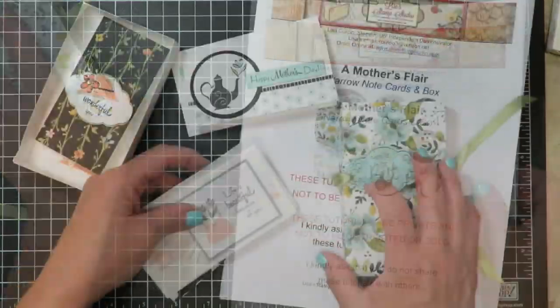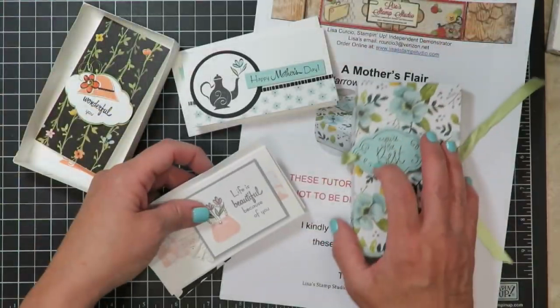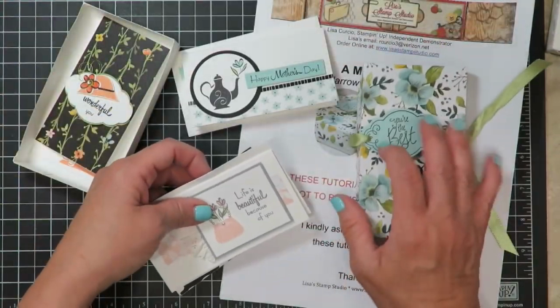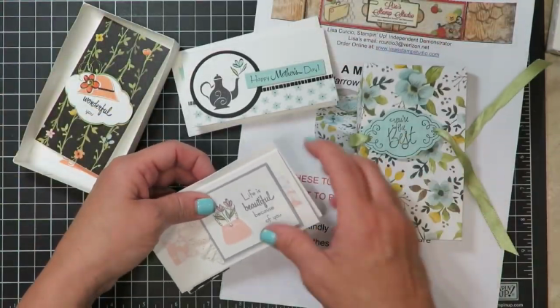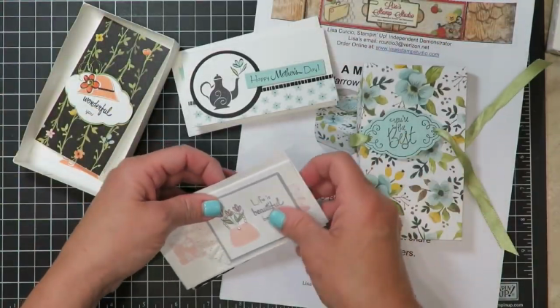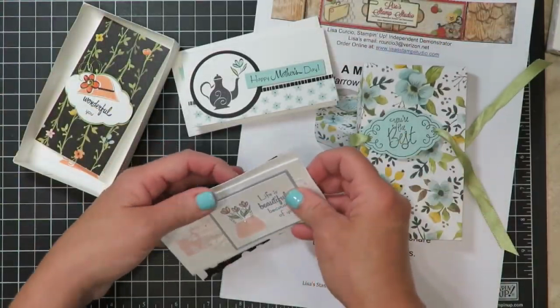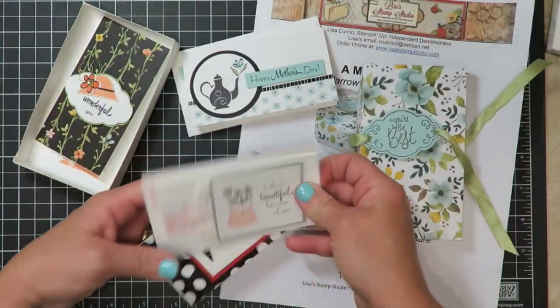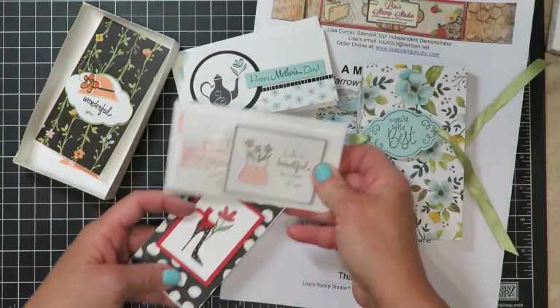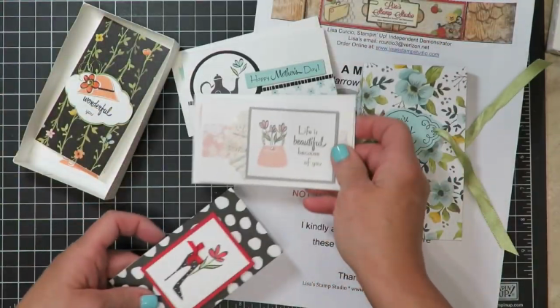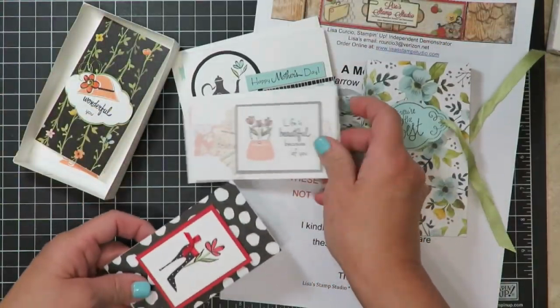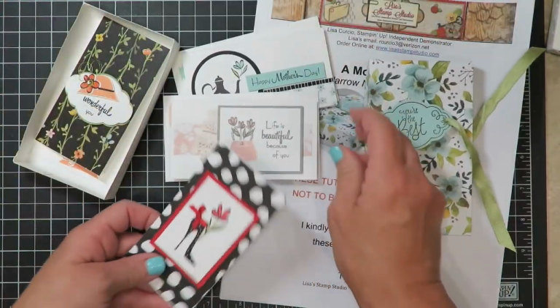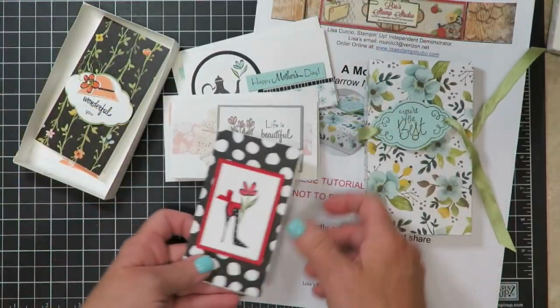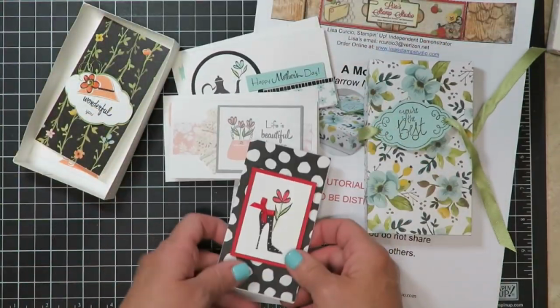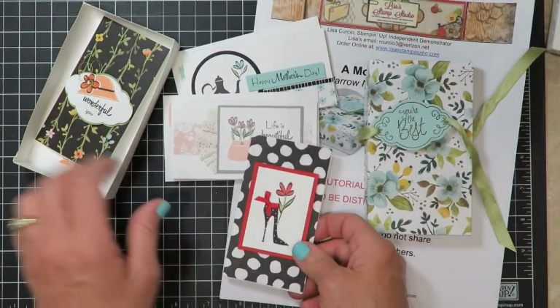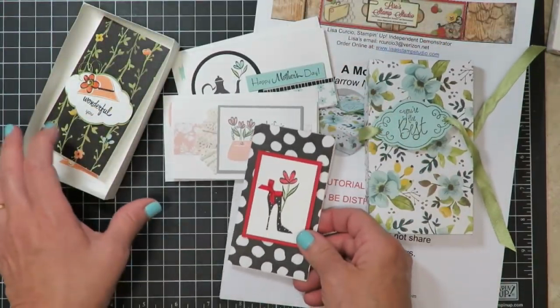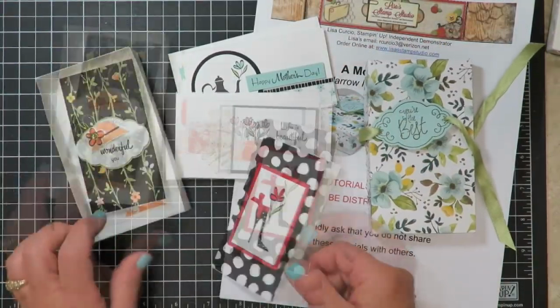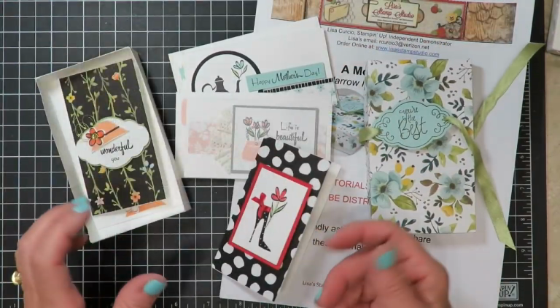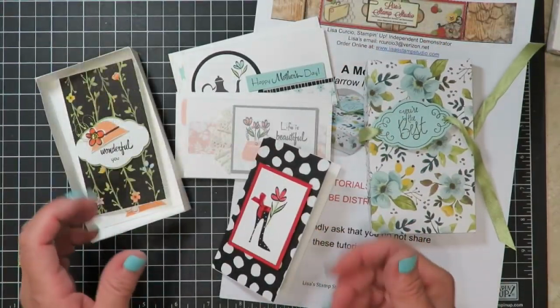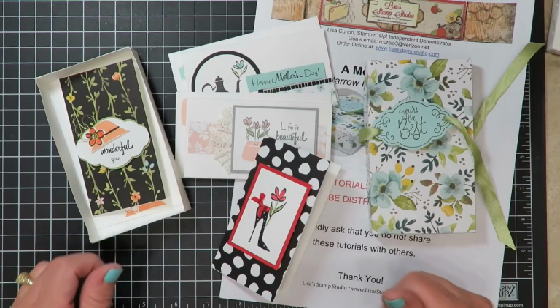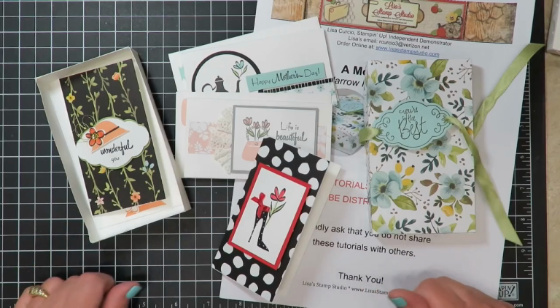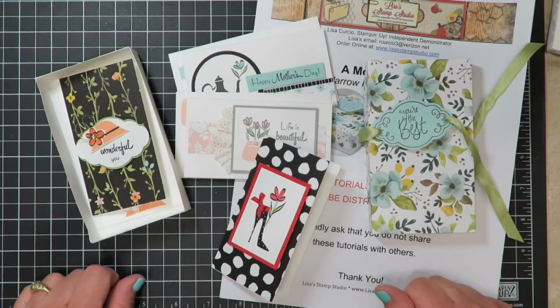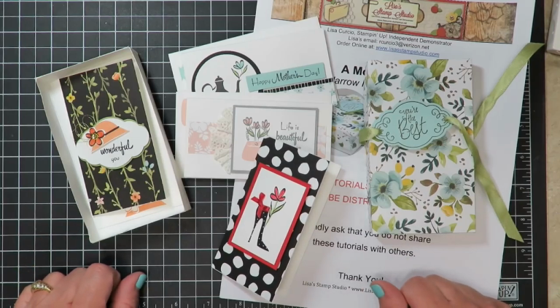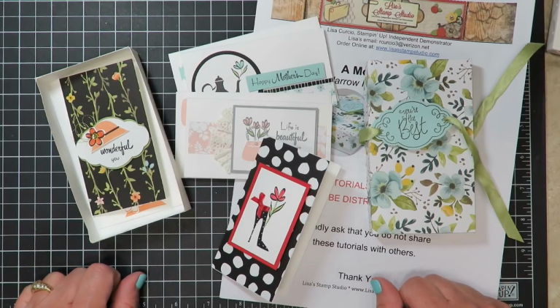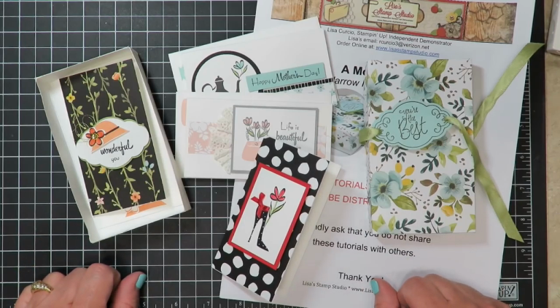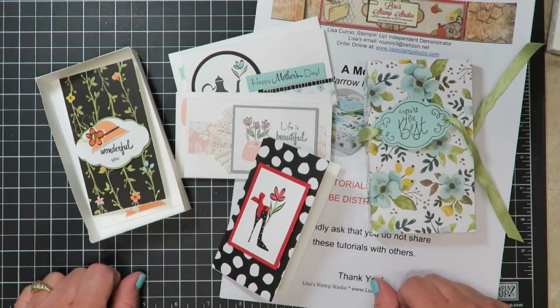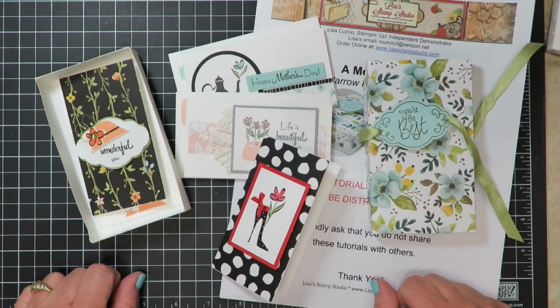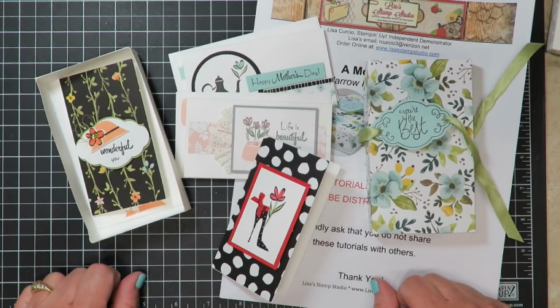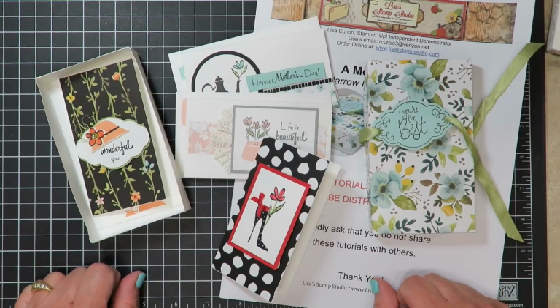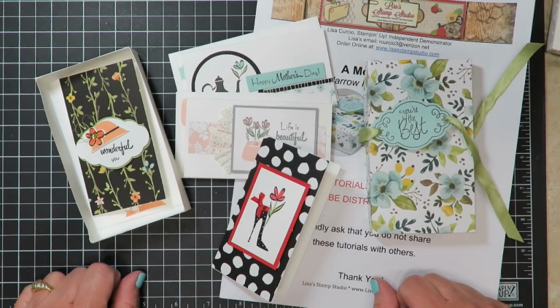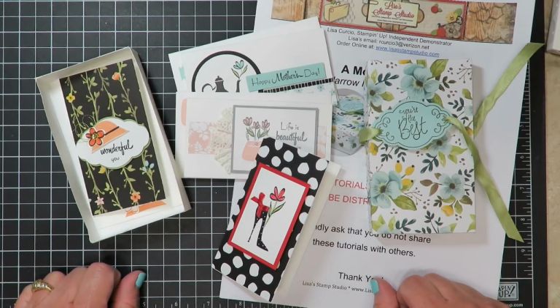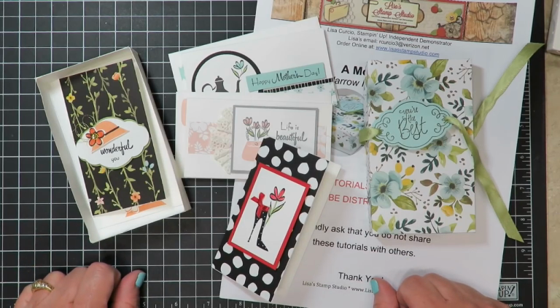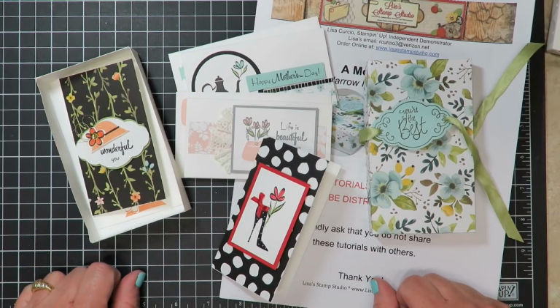I'm so glad you joined me today for the project. I look forward to seeing you next time. Have a great day!